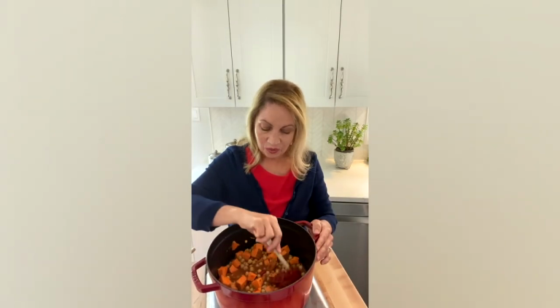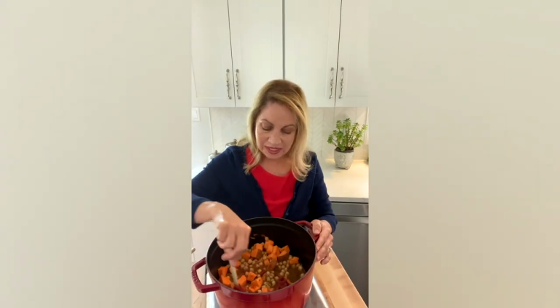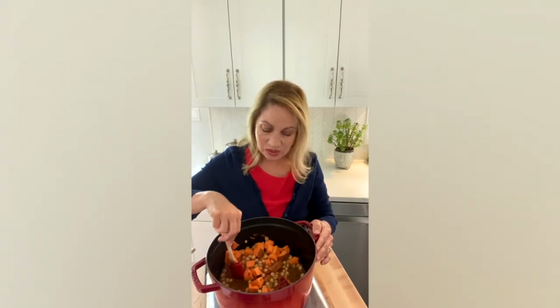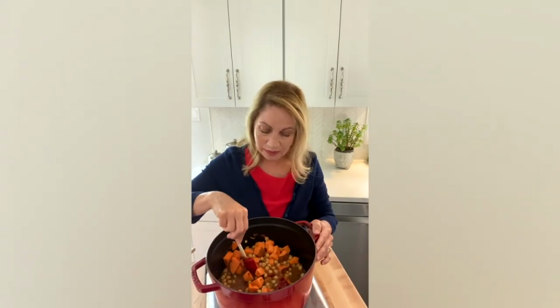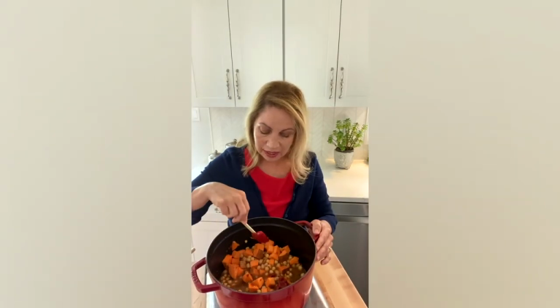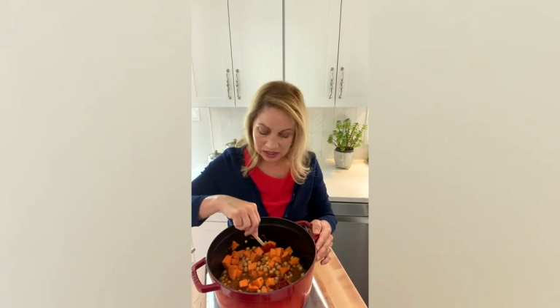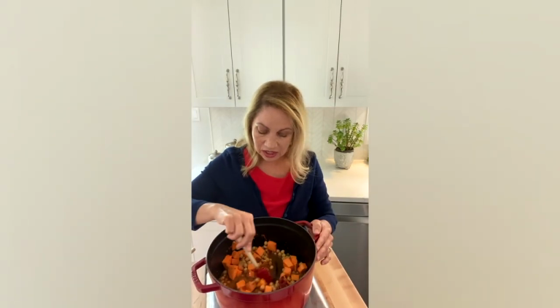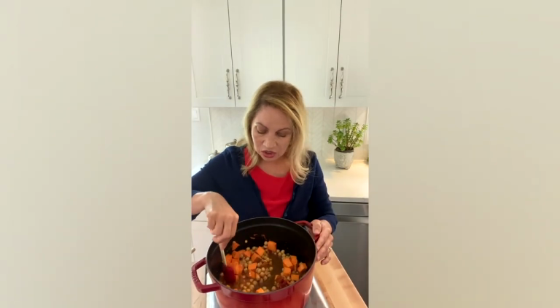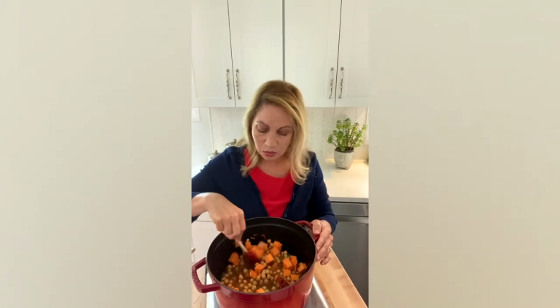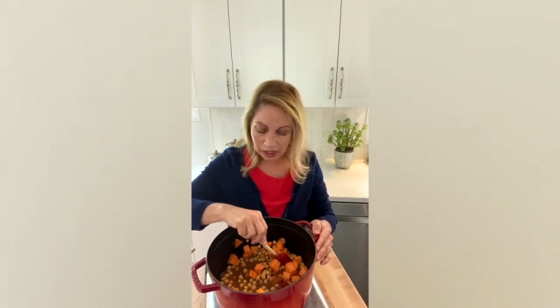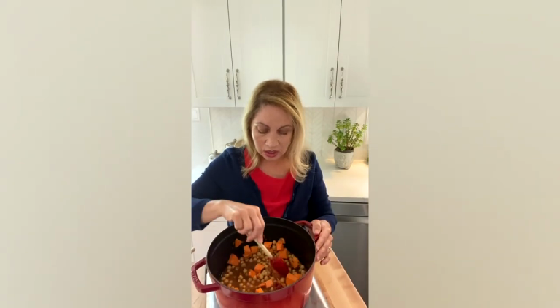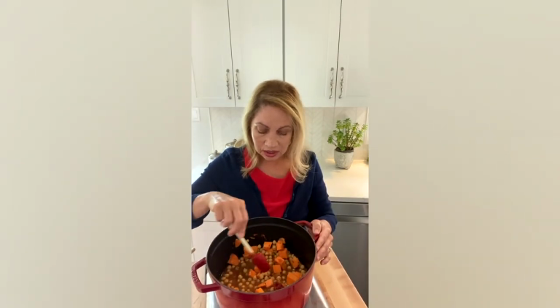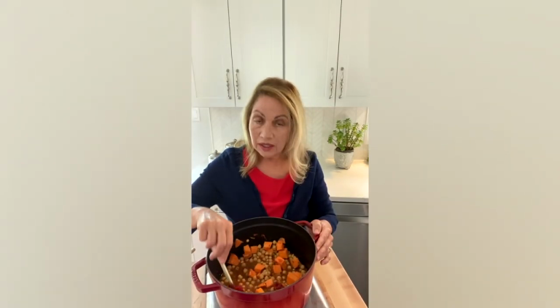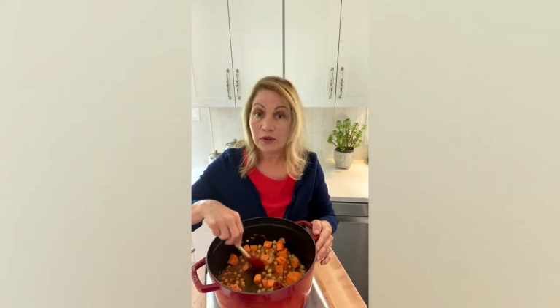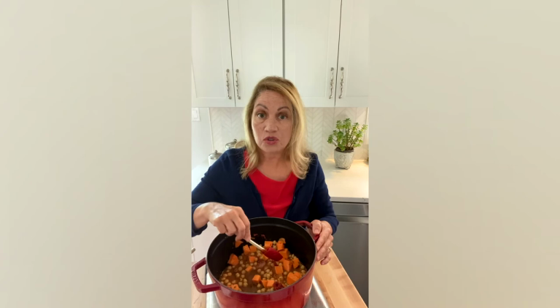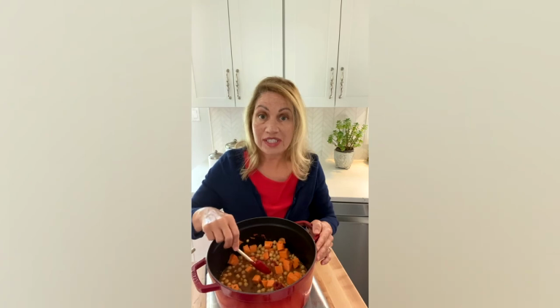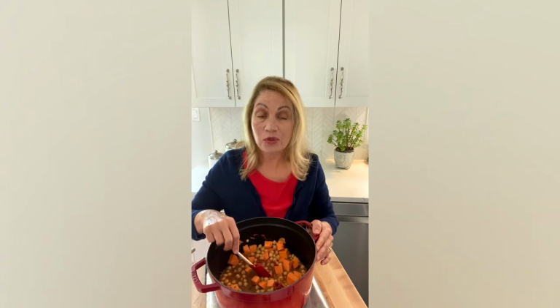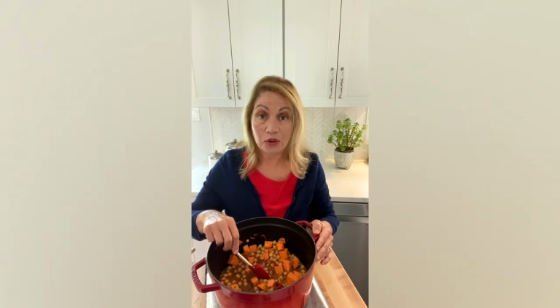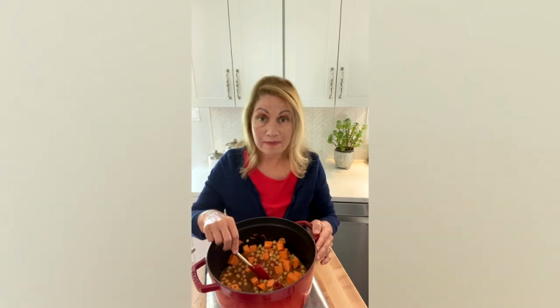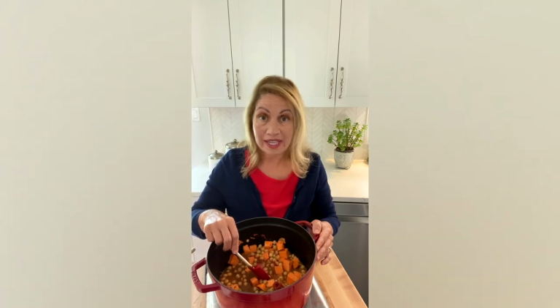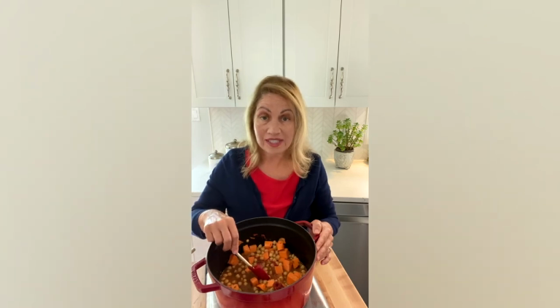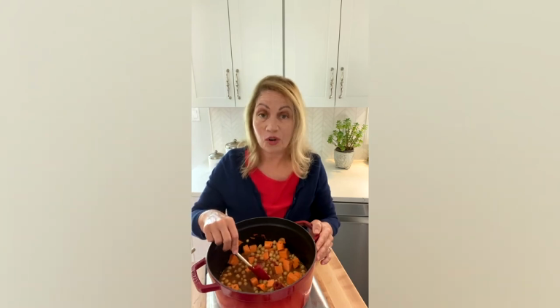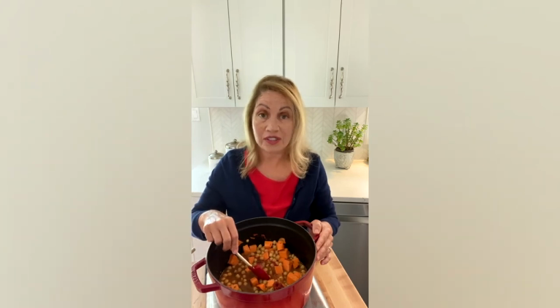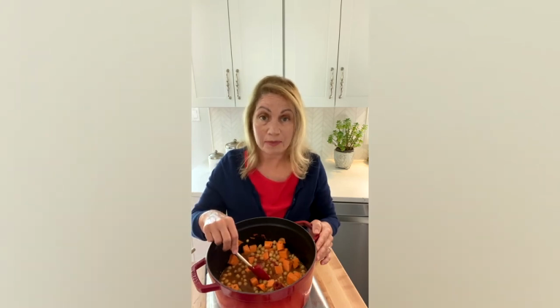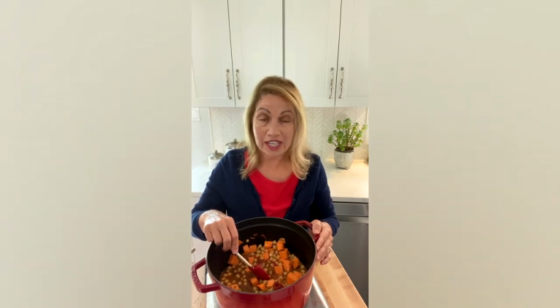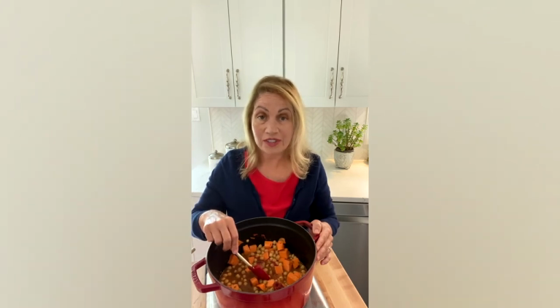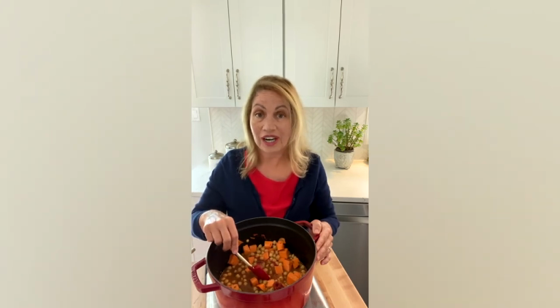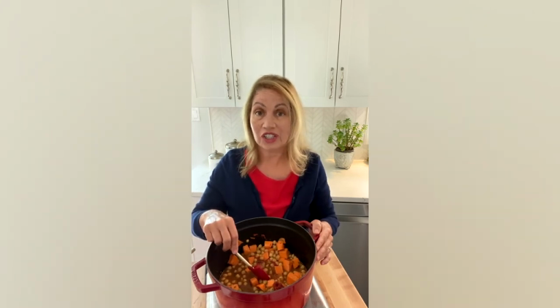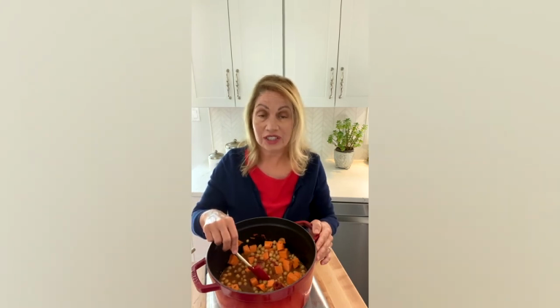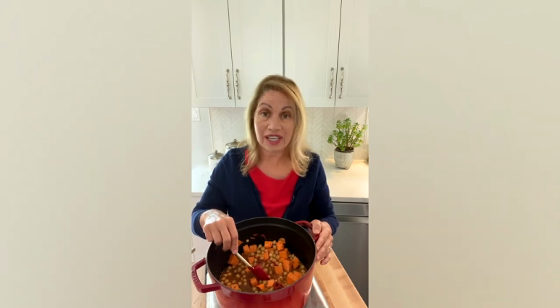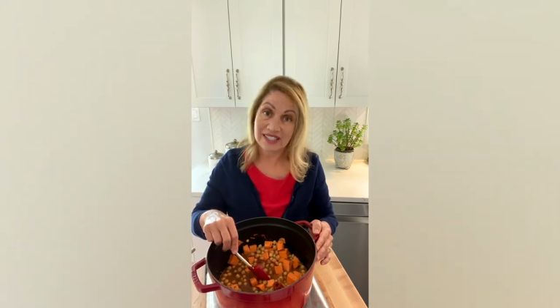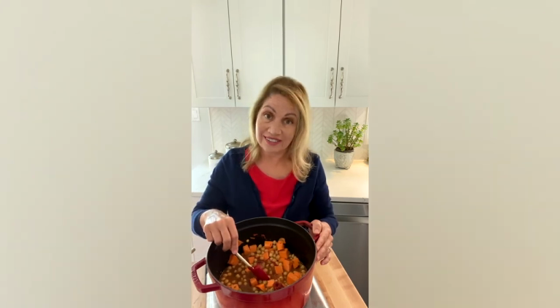Once it's well mixed, you want to cook for 20 to 30 minutes or until the potatoes are cooked tender.